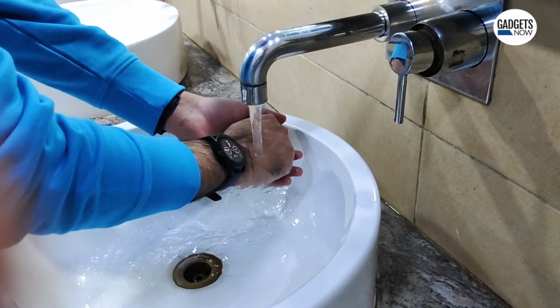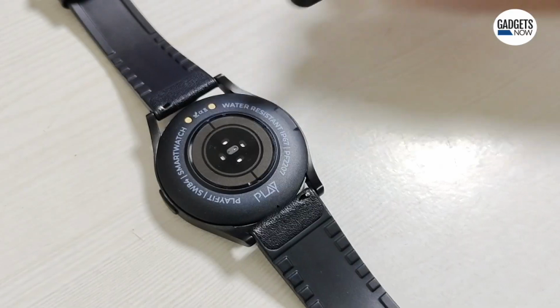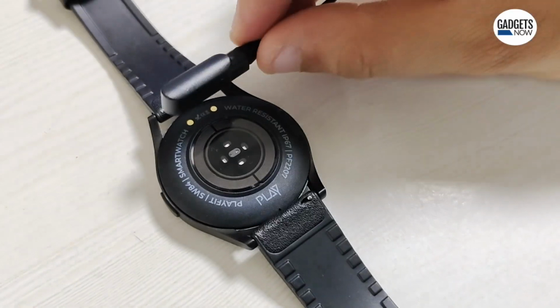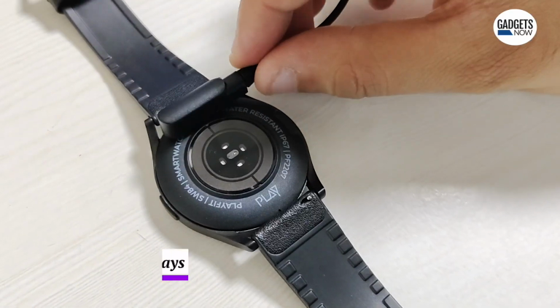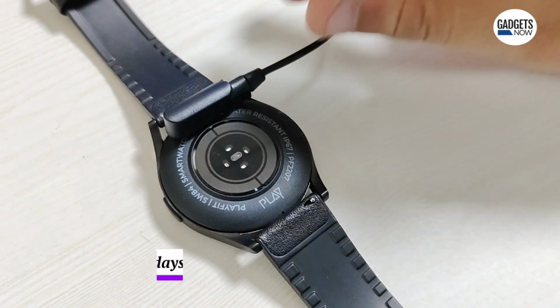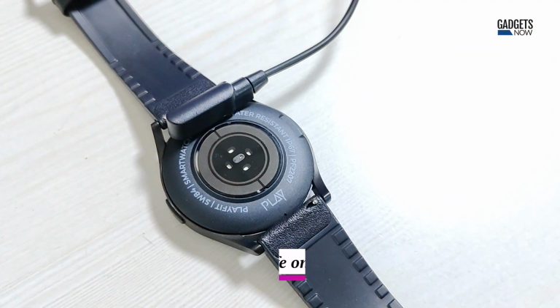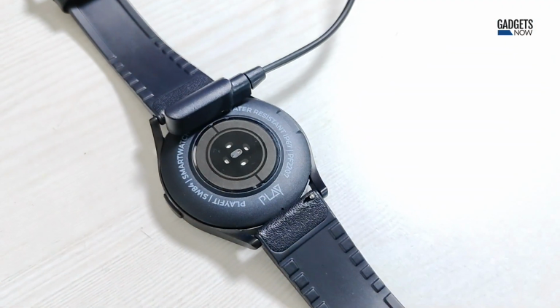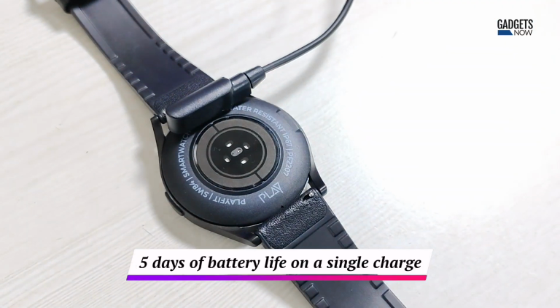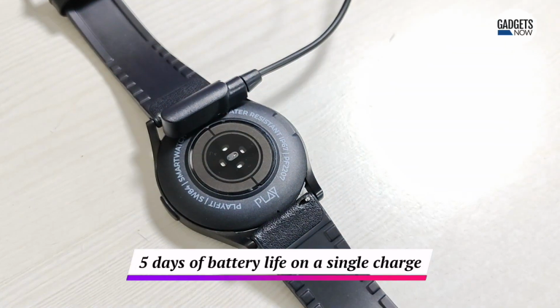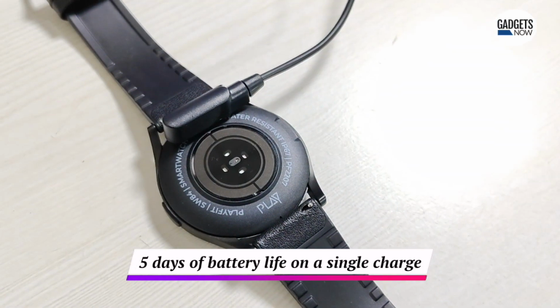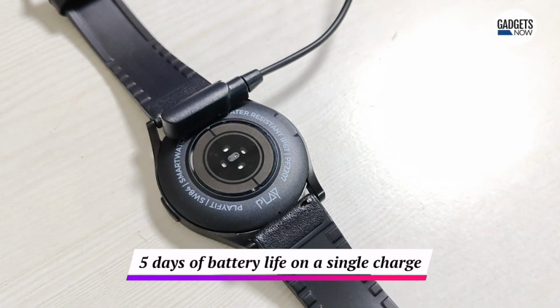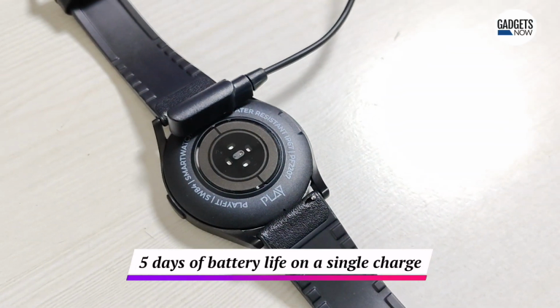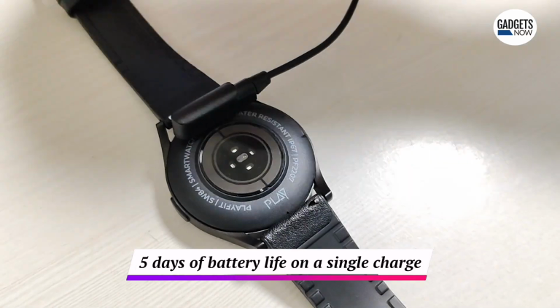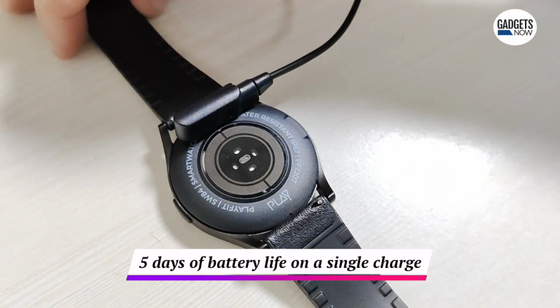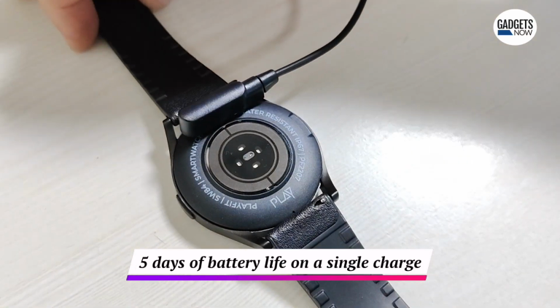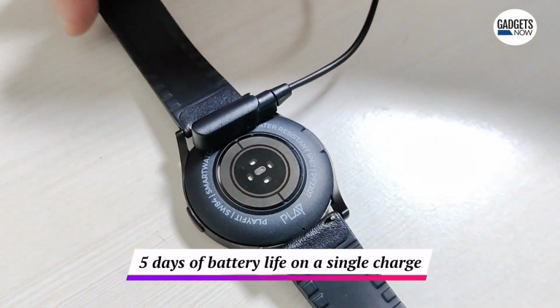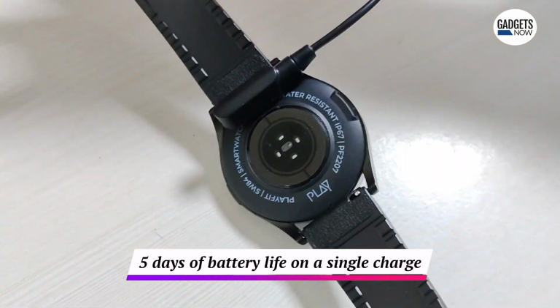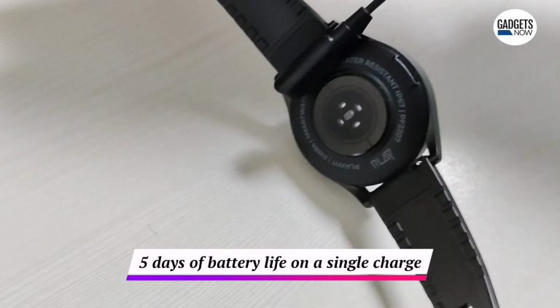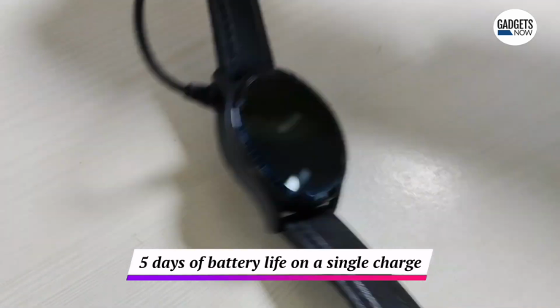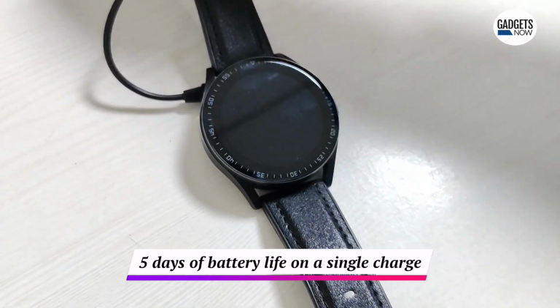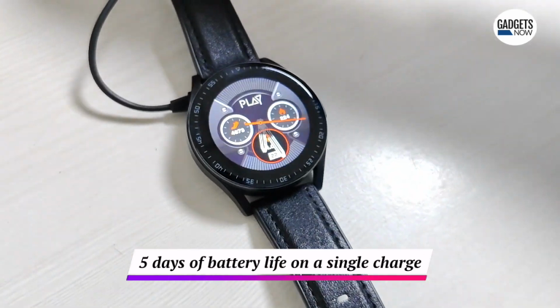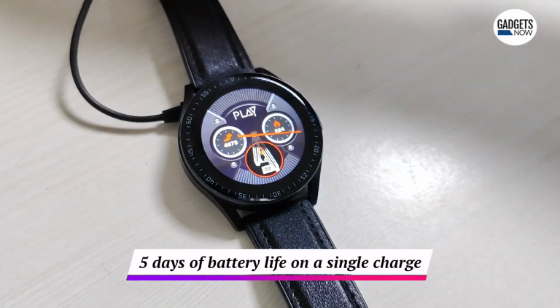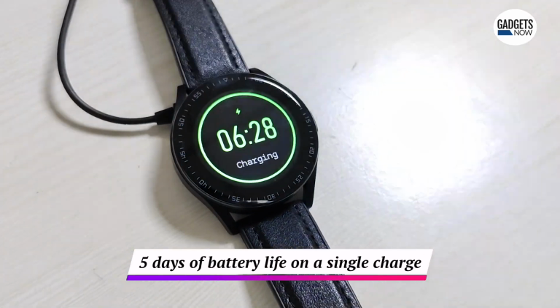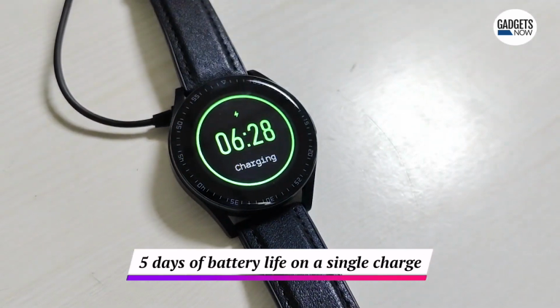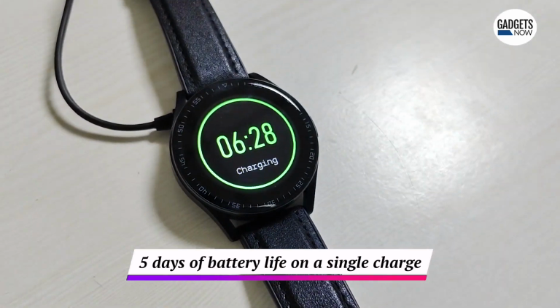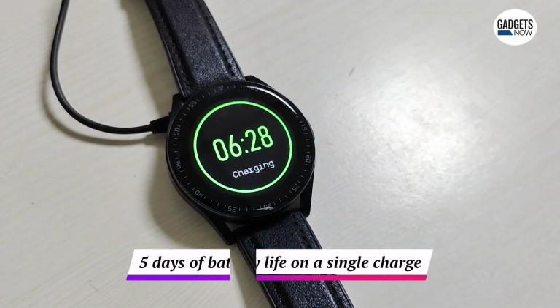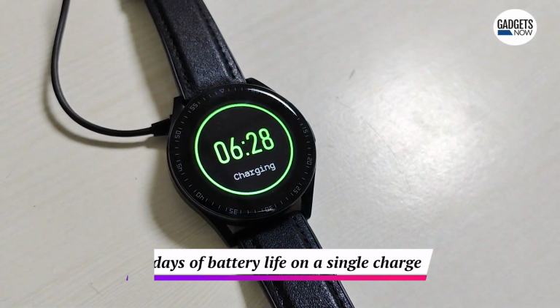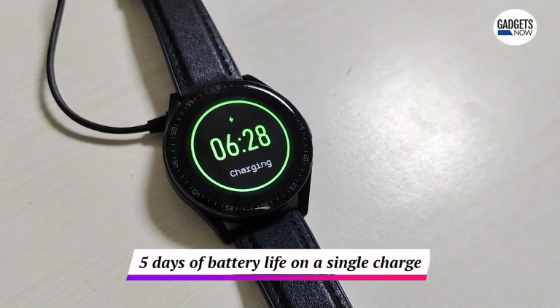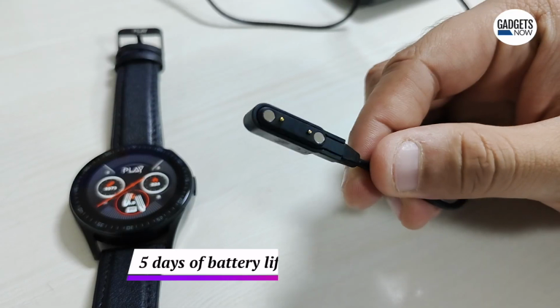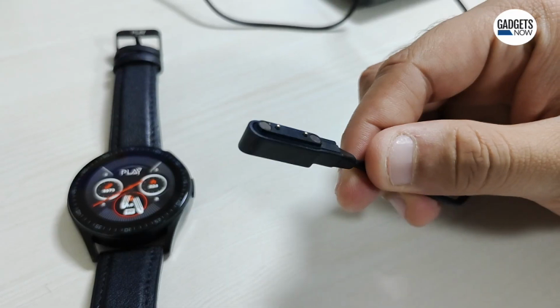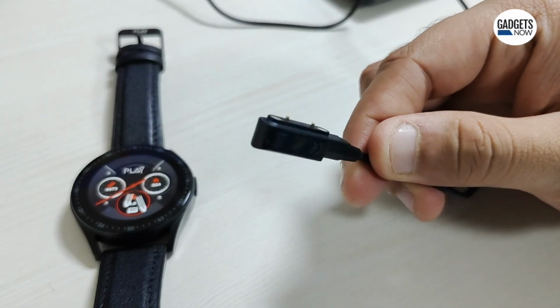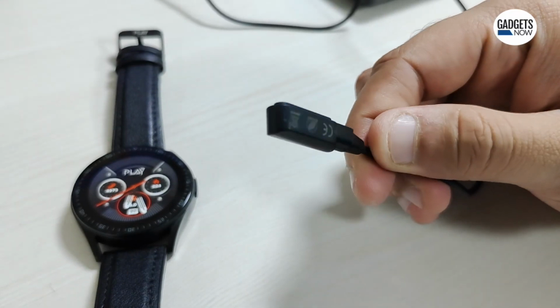Playfit claims the smartwatch can last up to 5 days on a single charge, and it comes with a proprietary 2-pin magnetic charger.